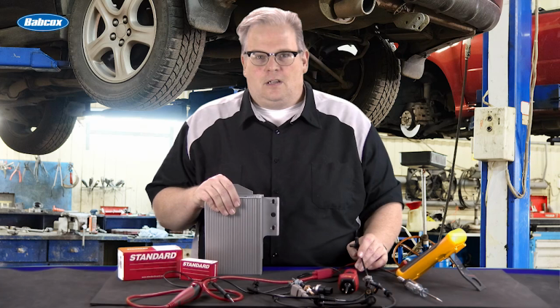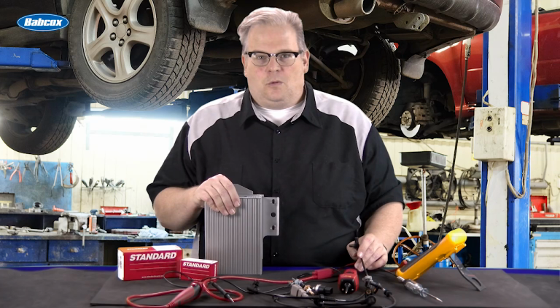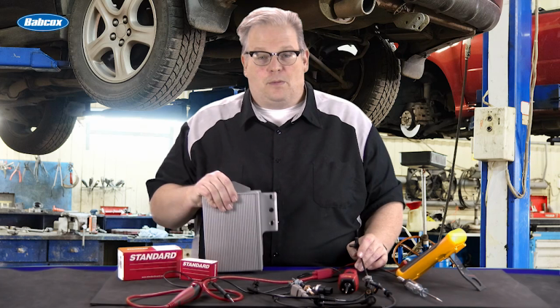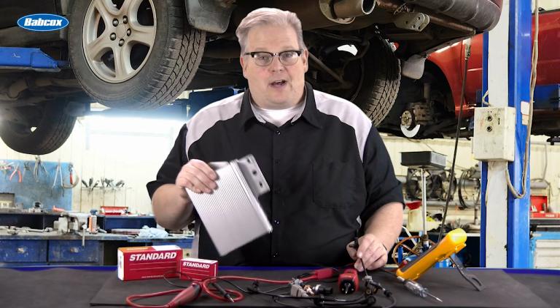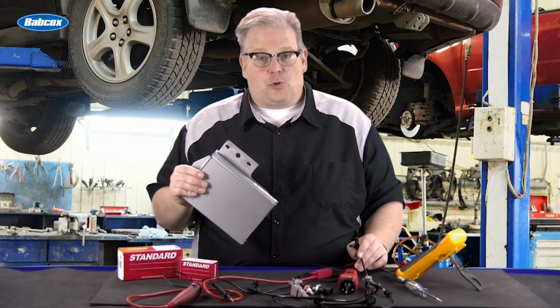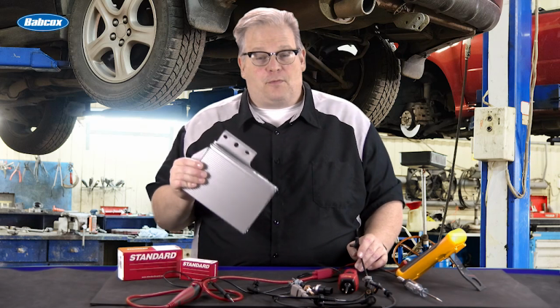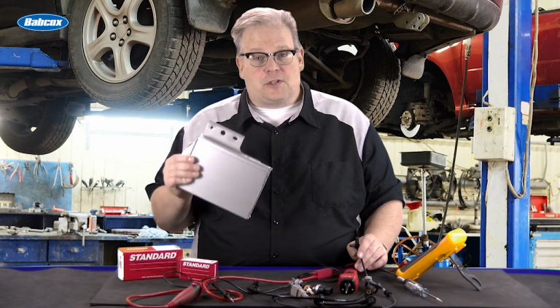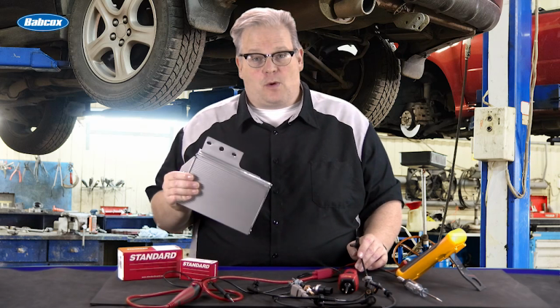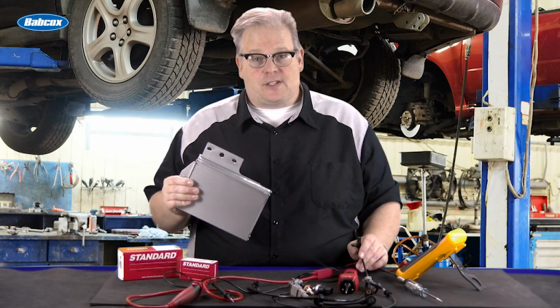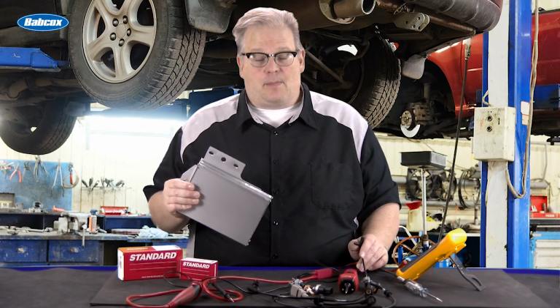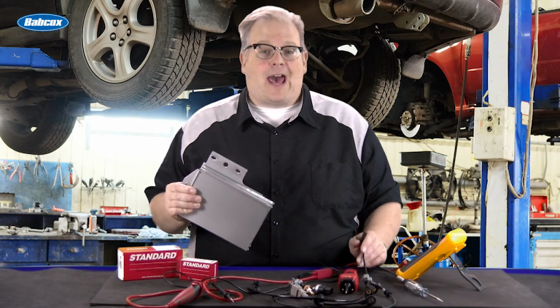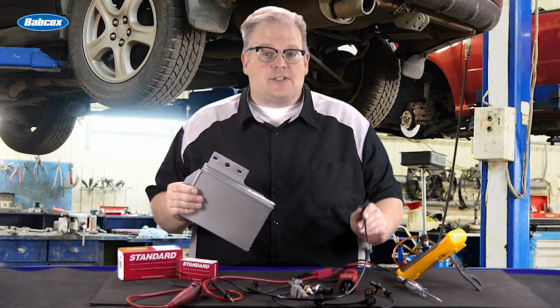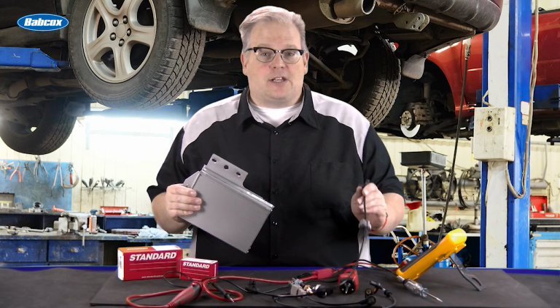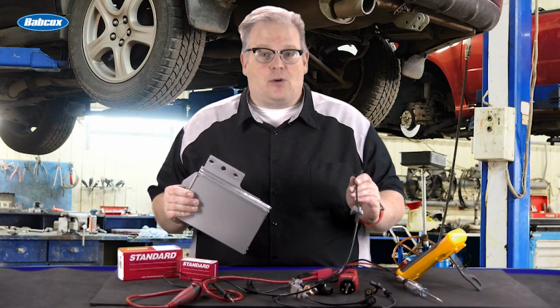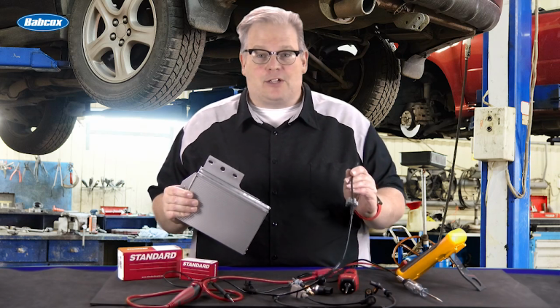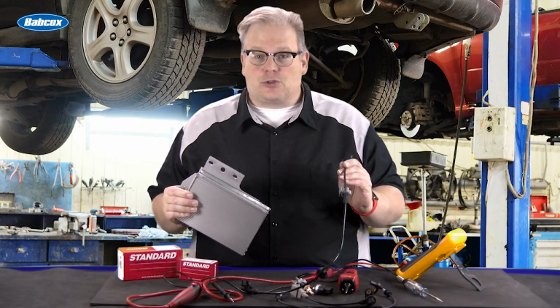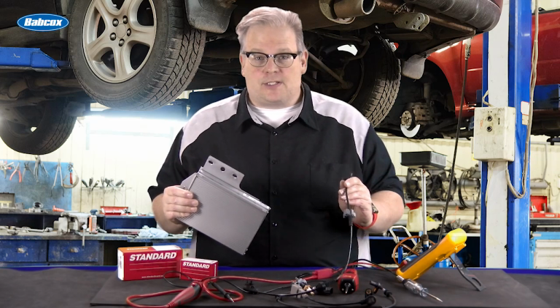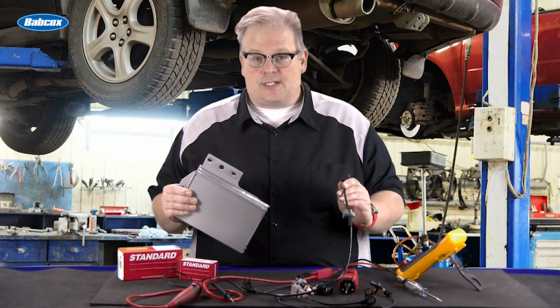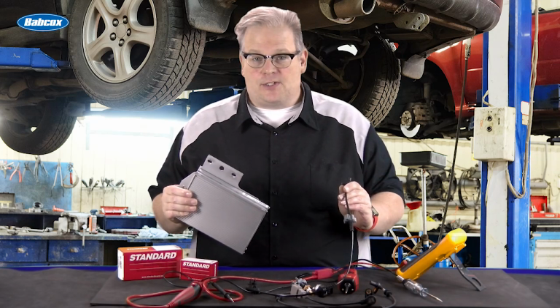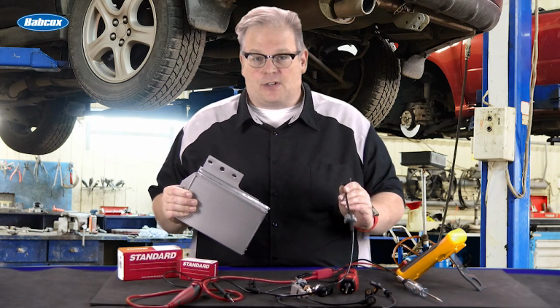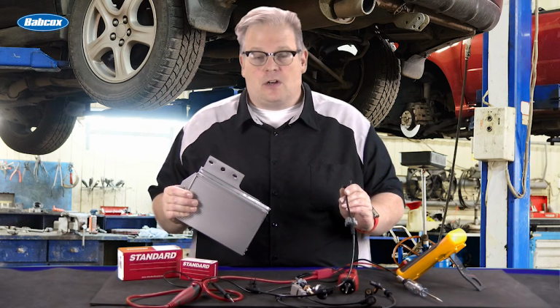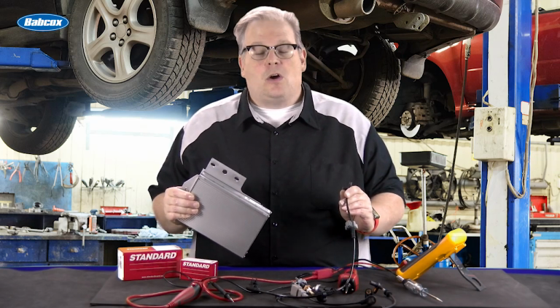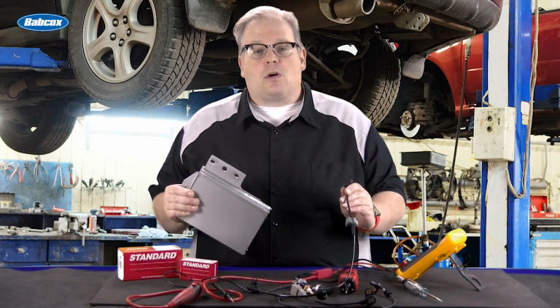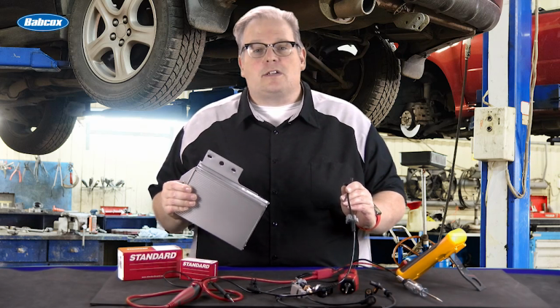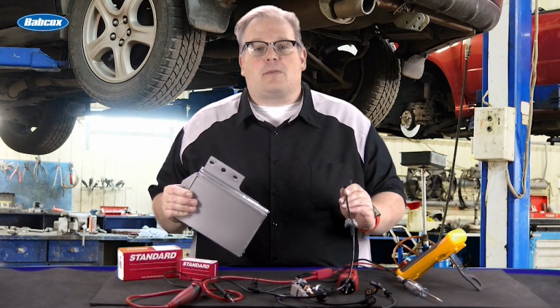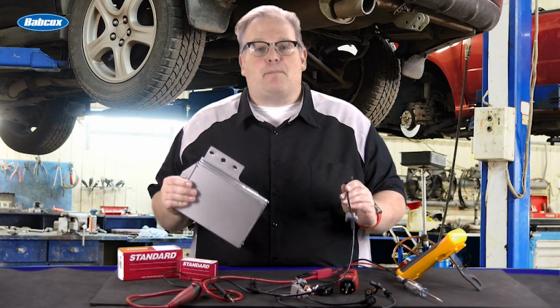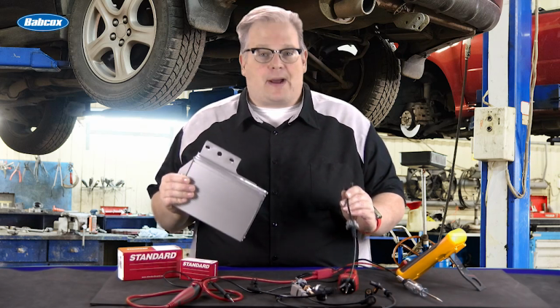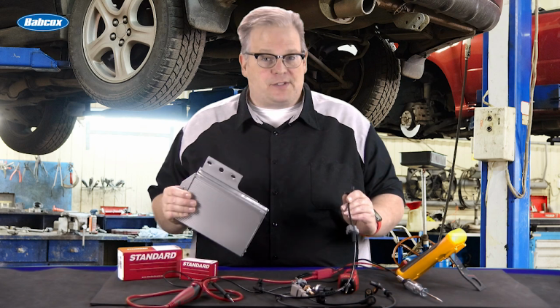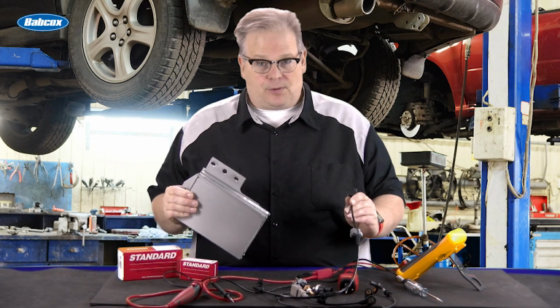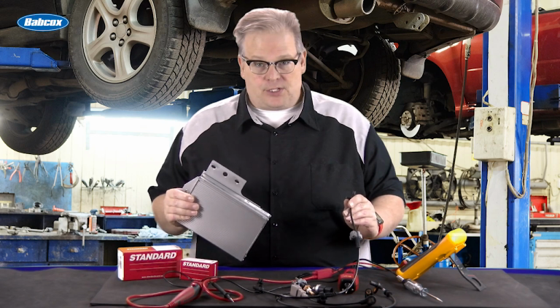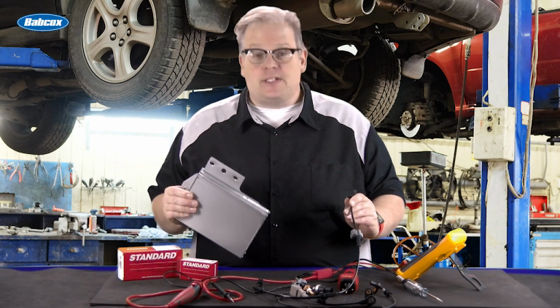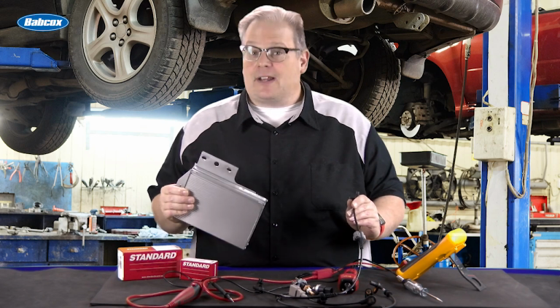When a module first wakes up, how does it know it can trust a sensor? We're going to talk about bias voltages next.